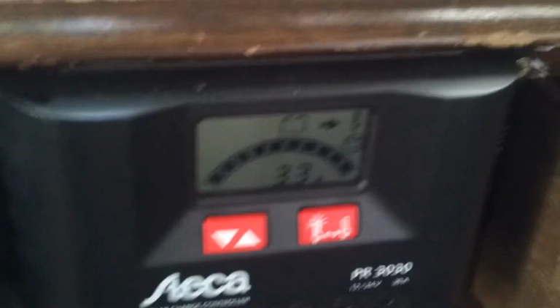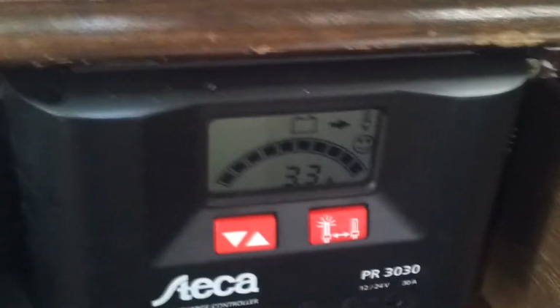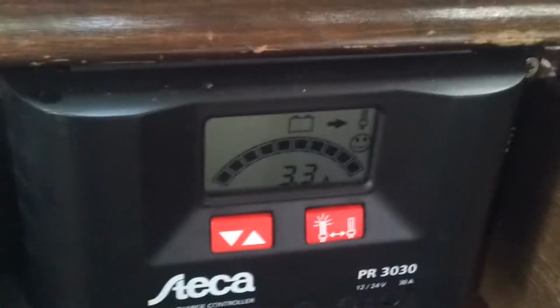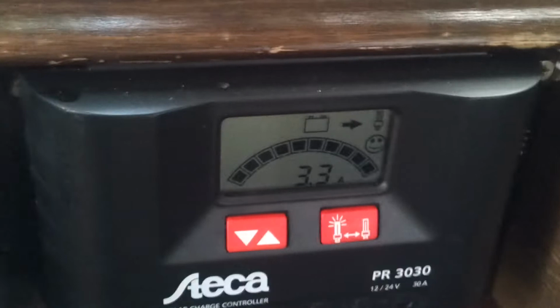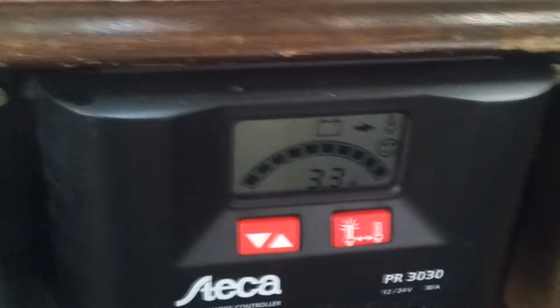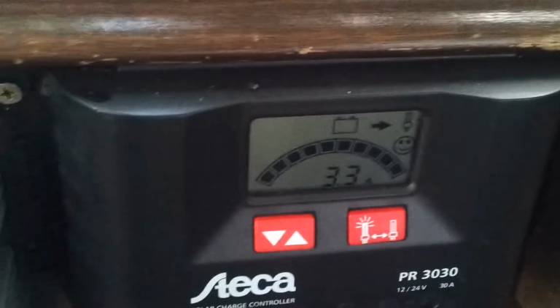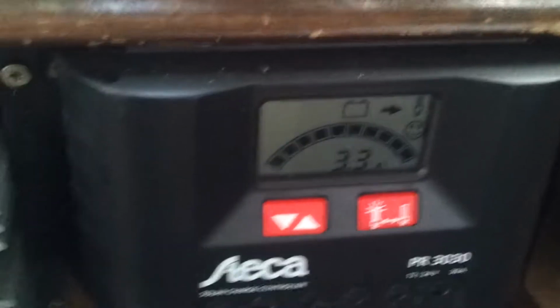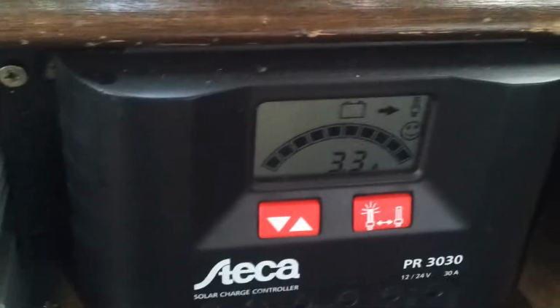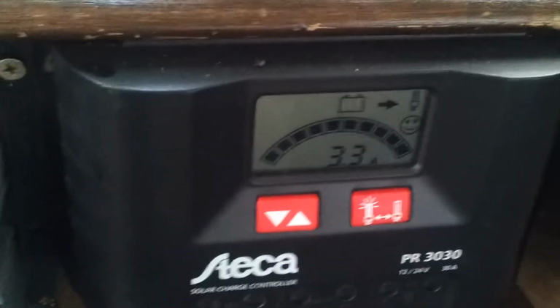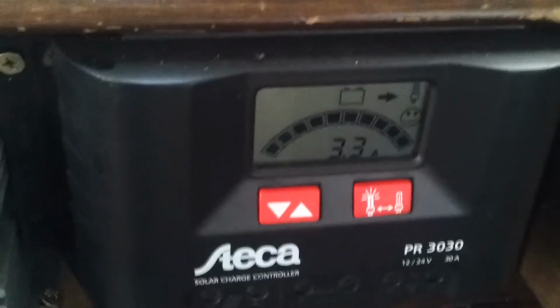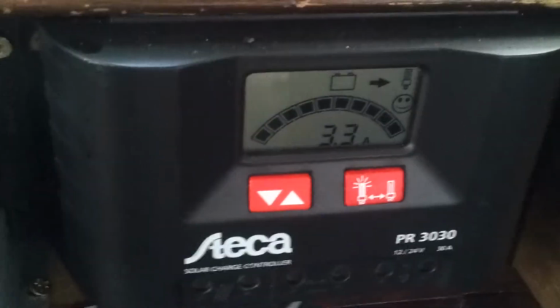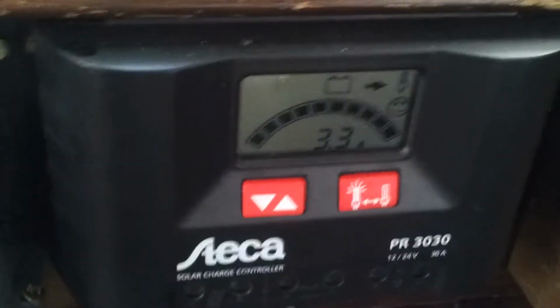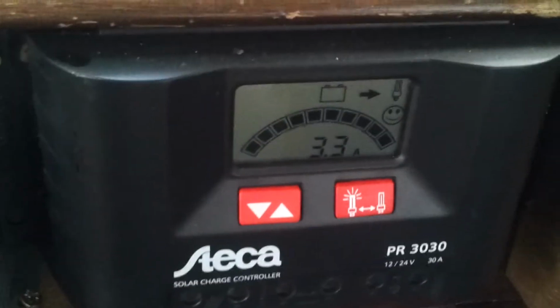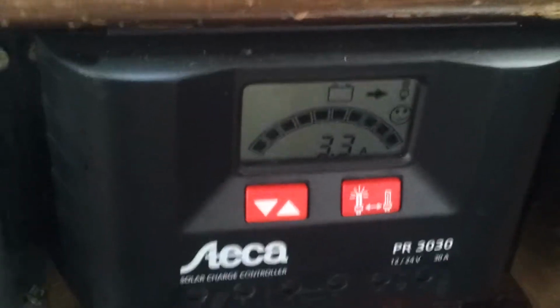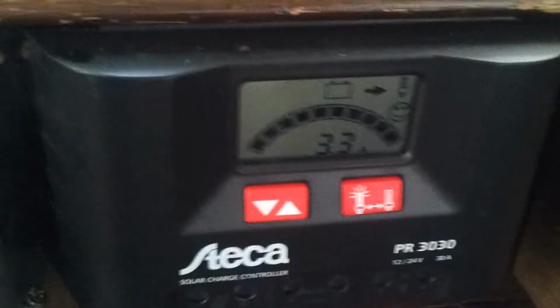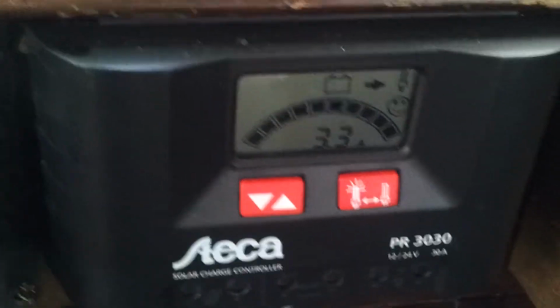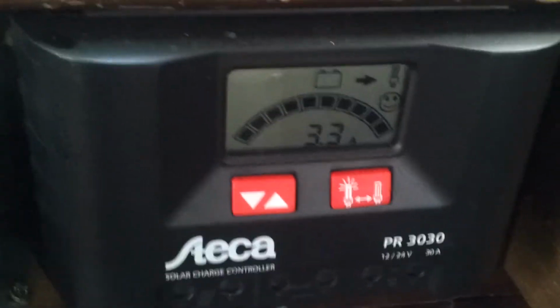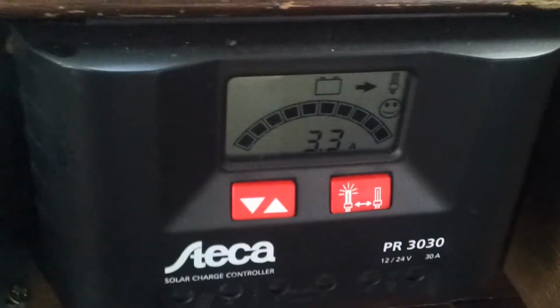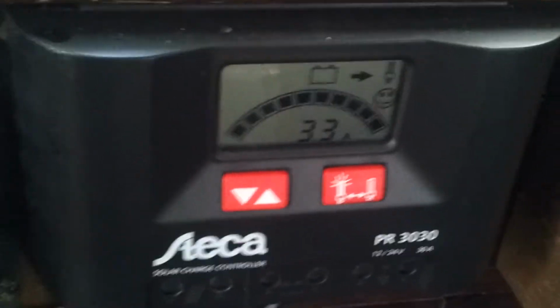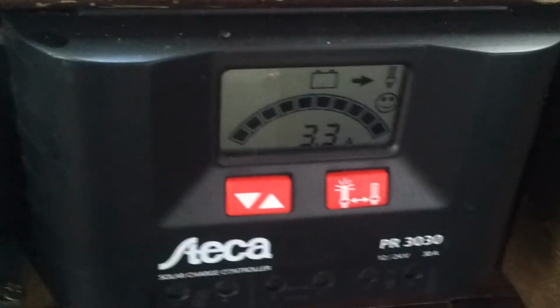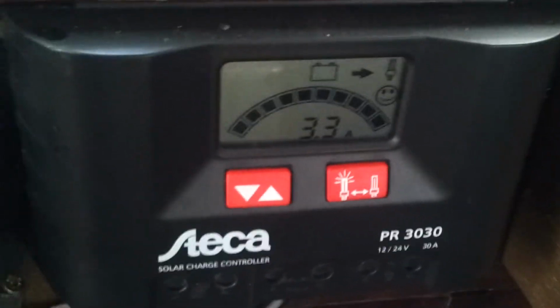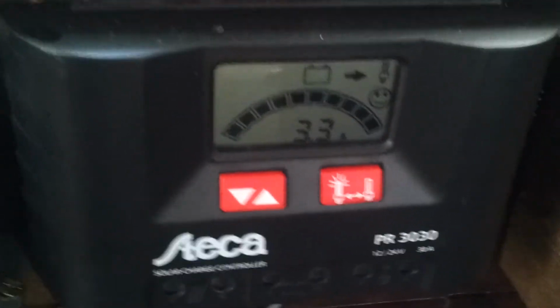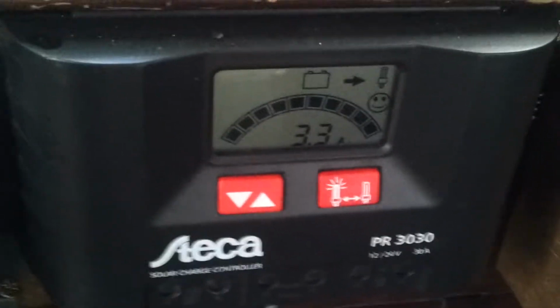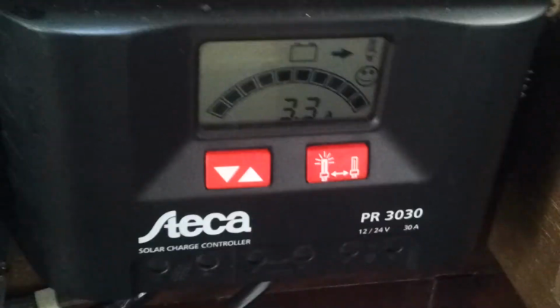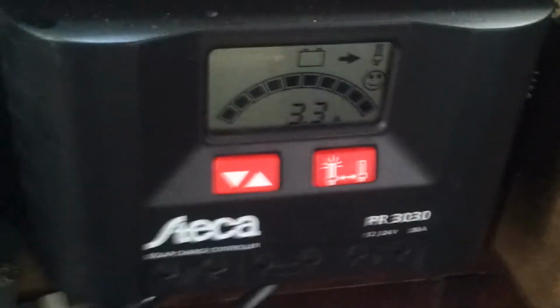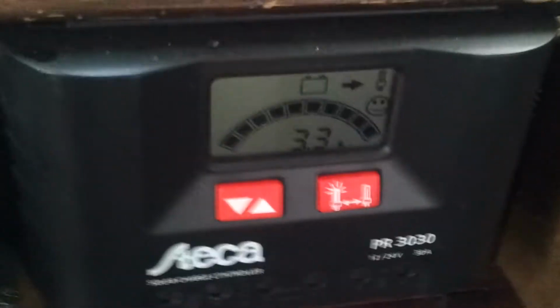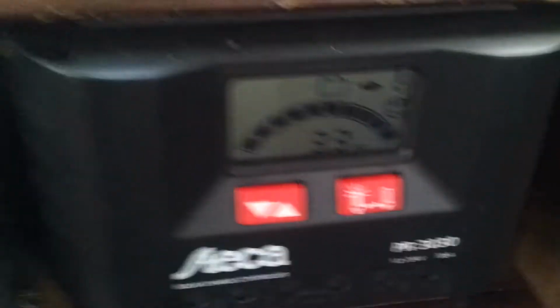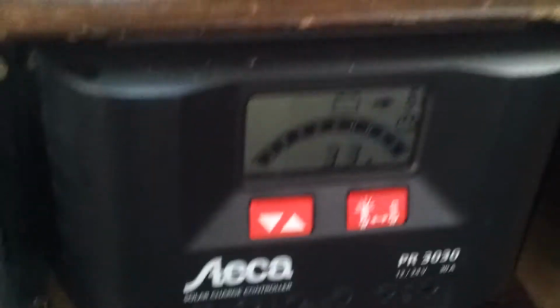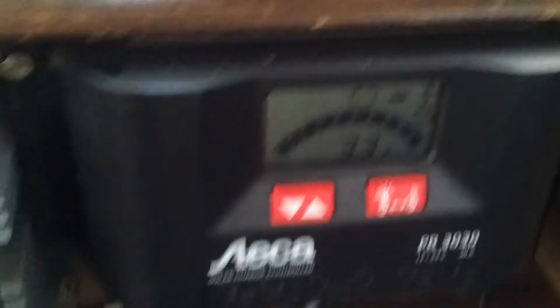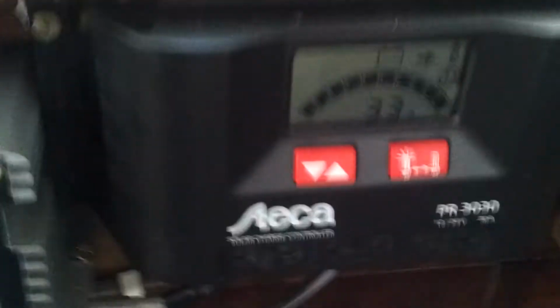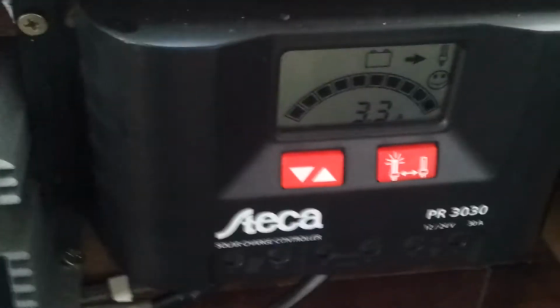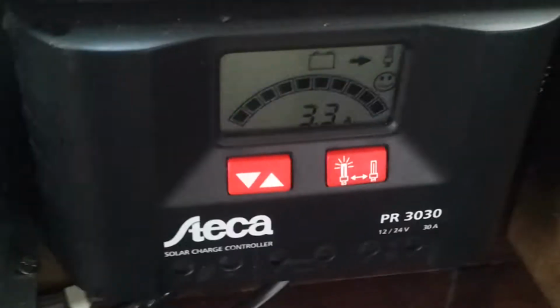3.3 amps going to the load, and the load is the inverter that turns it into 240 volts — and the laptop and speakers that are on at the moment, you can probably hear them in the background.